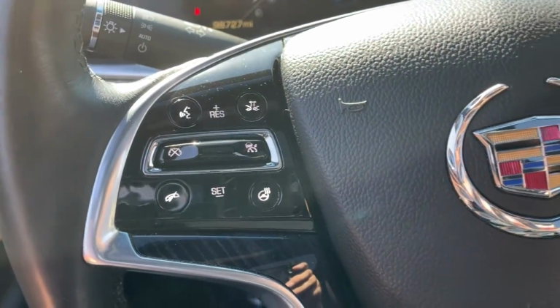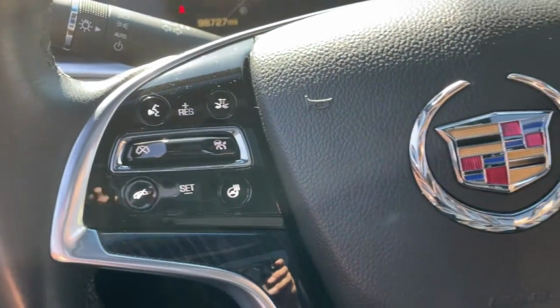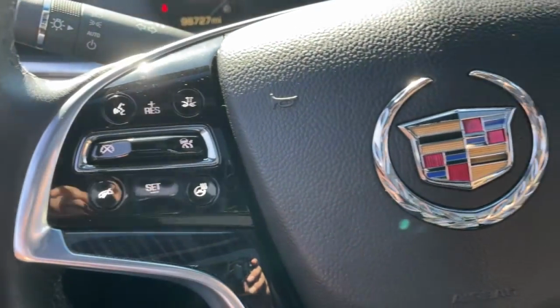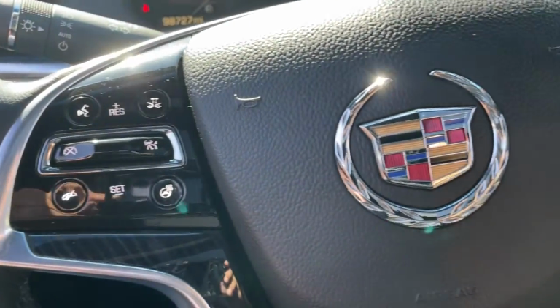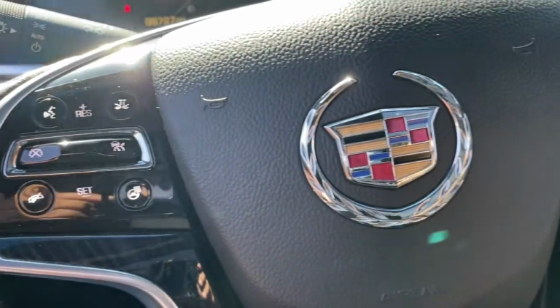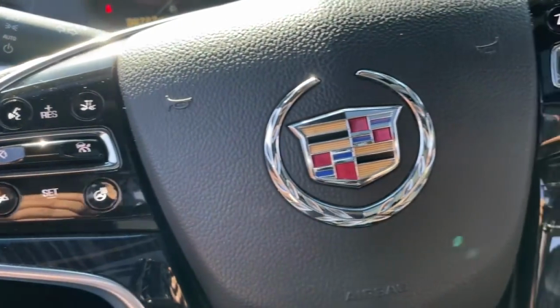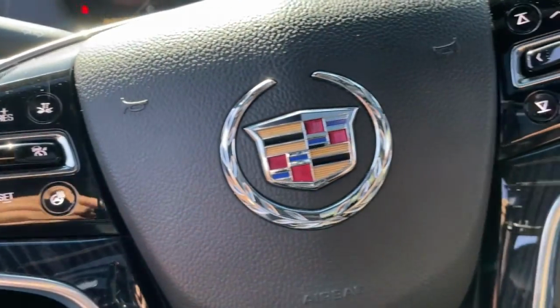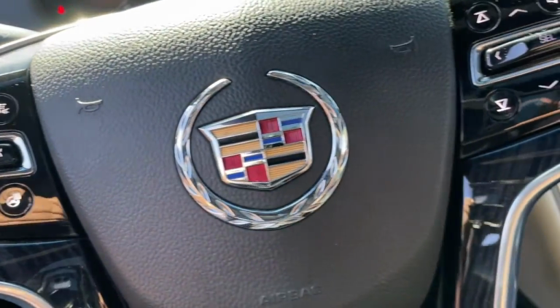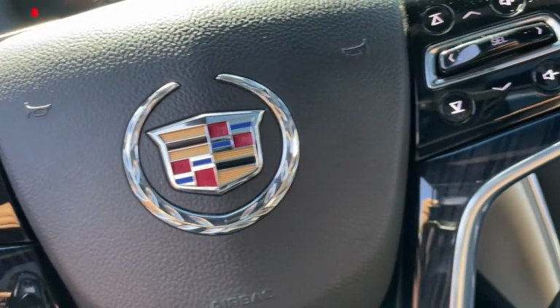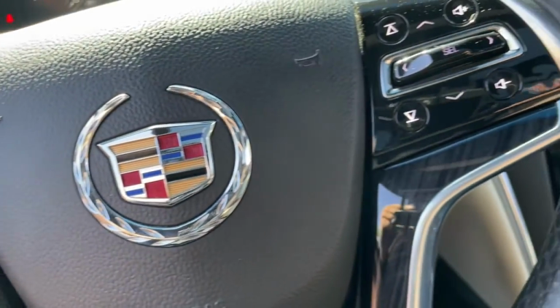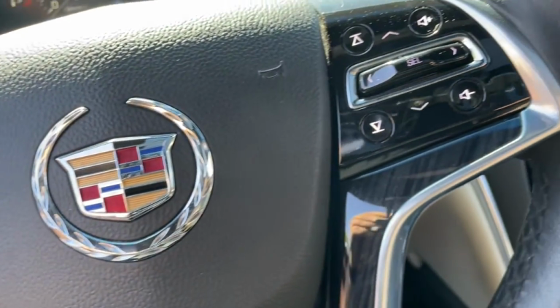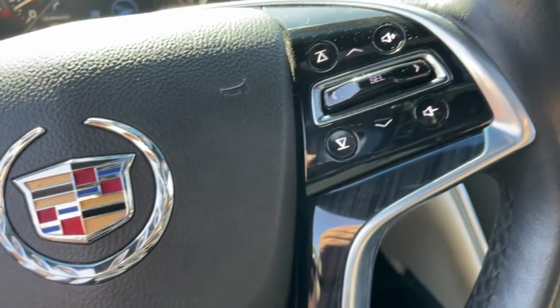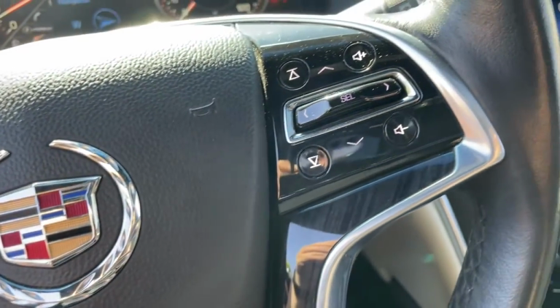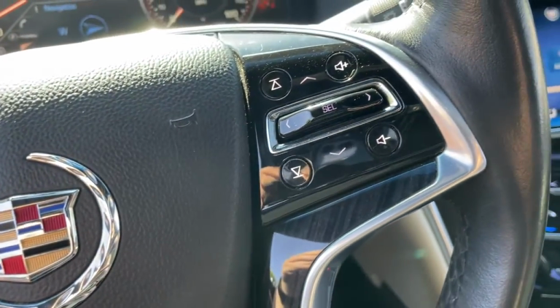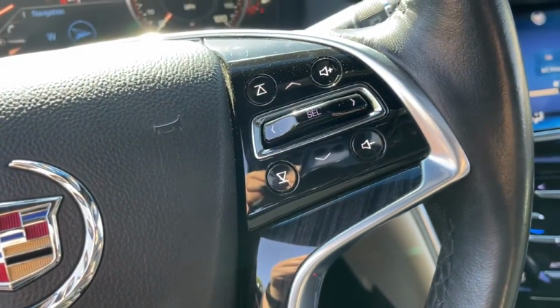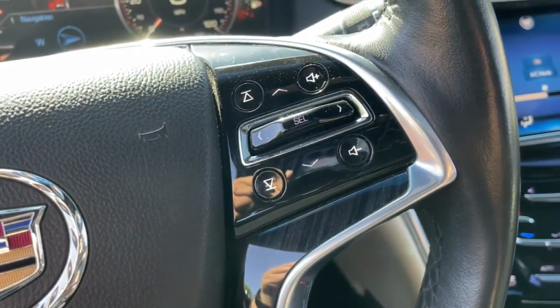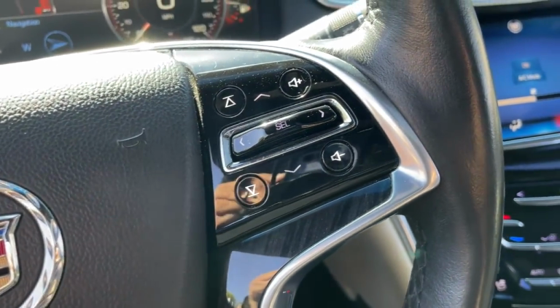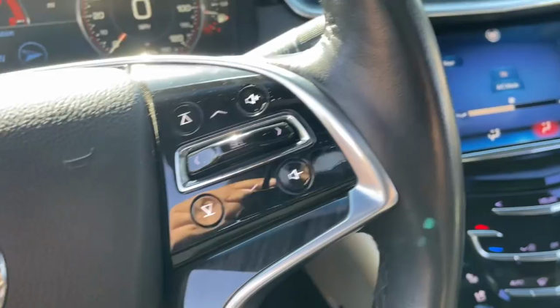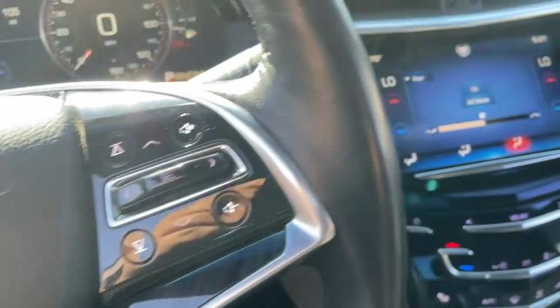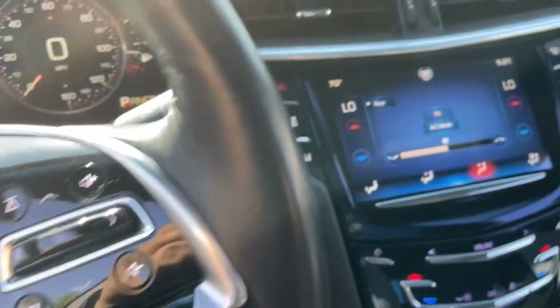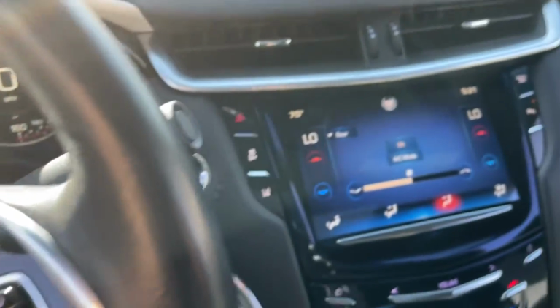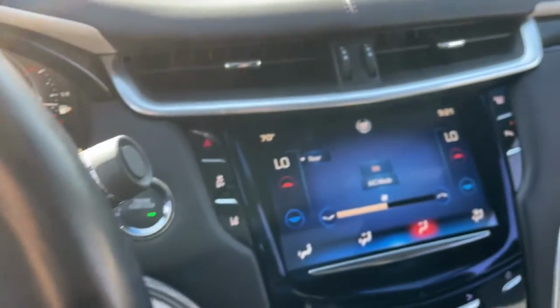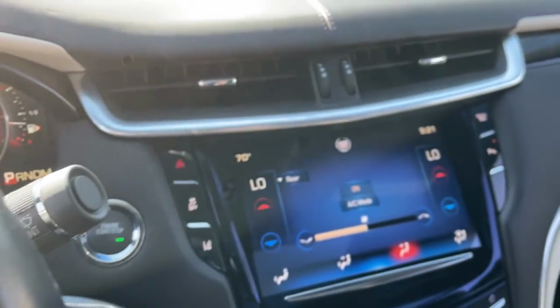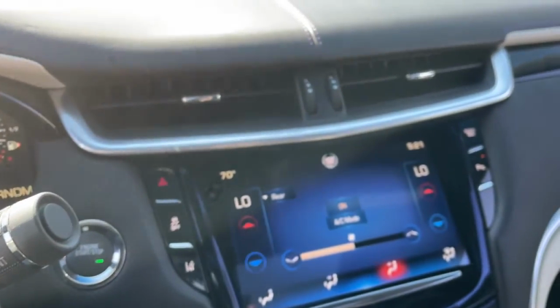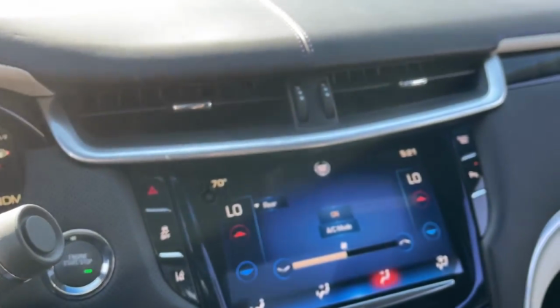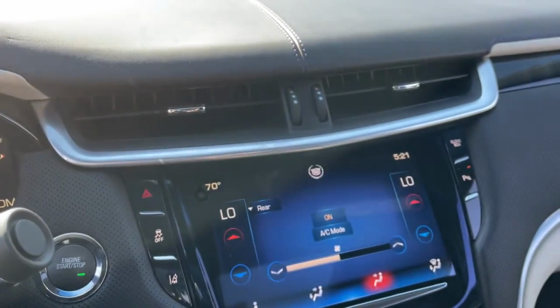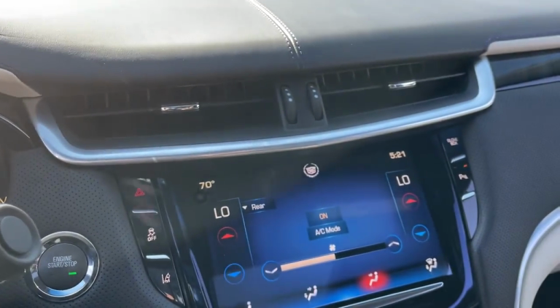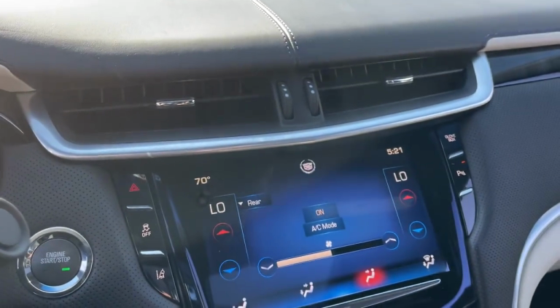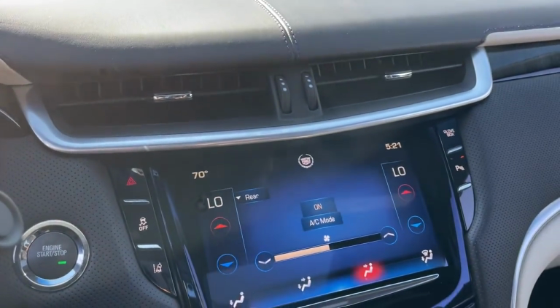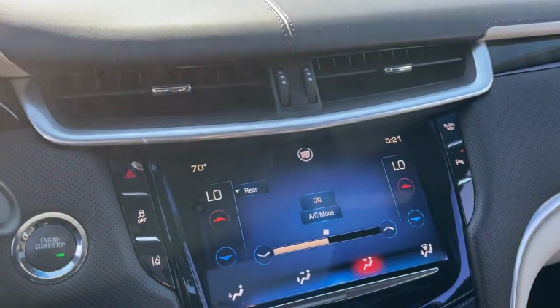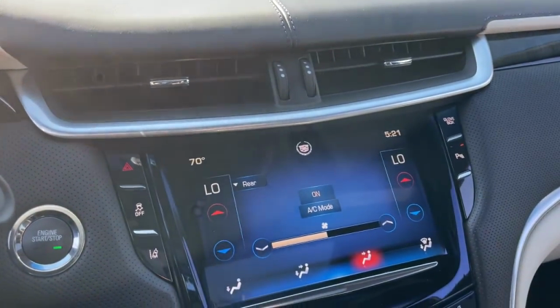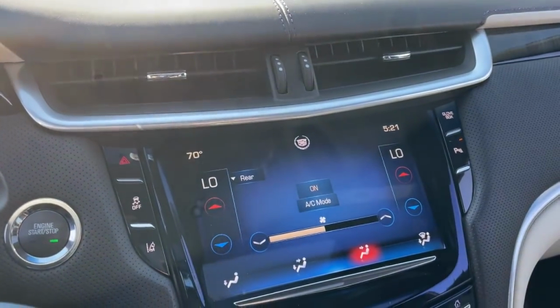Elegance and confidence go hand-in-hand in the XTS sedan. Take a test drive today.